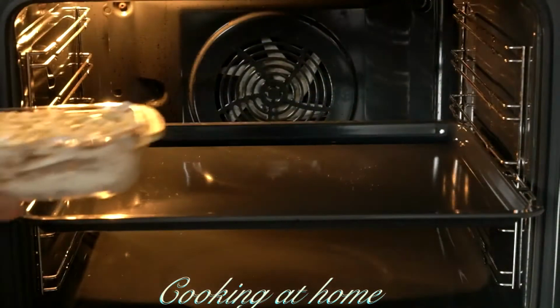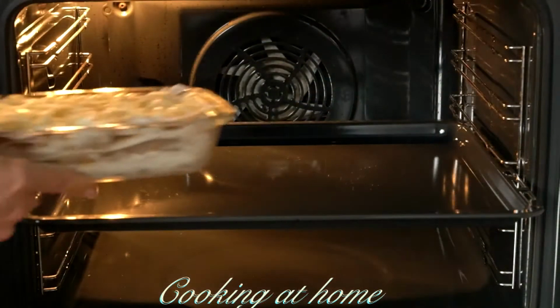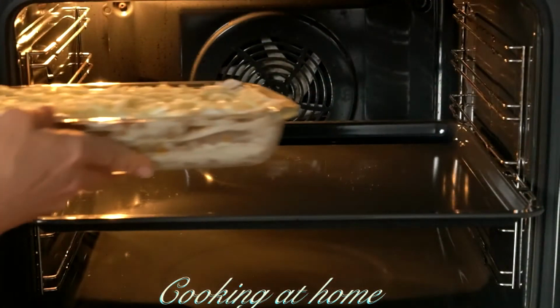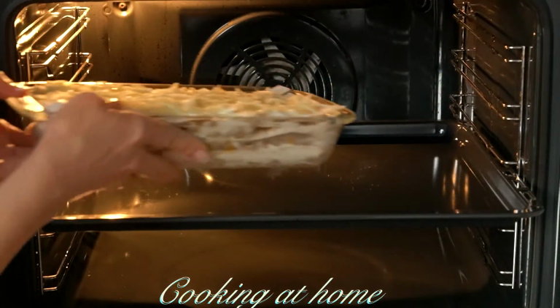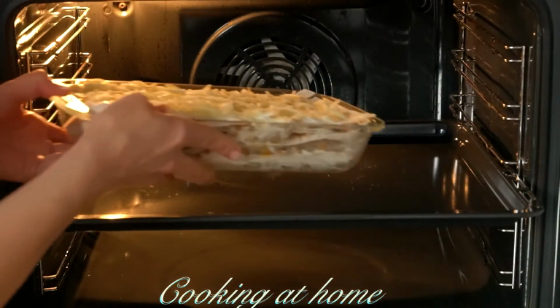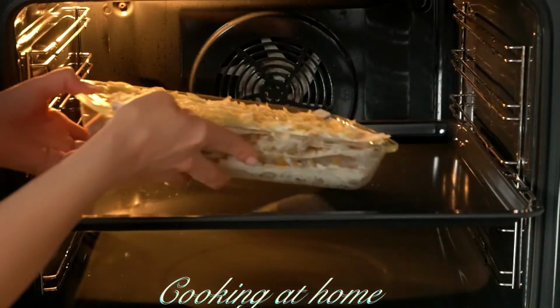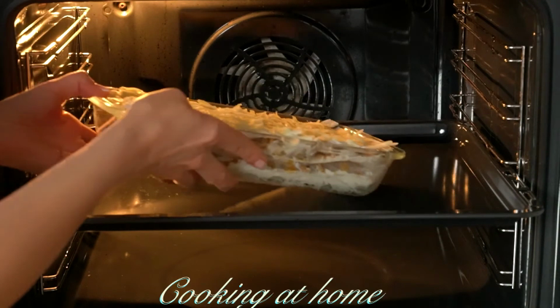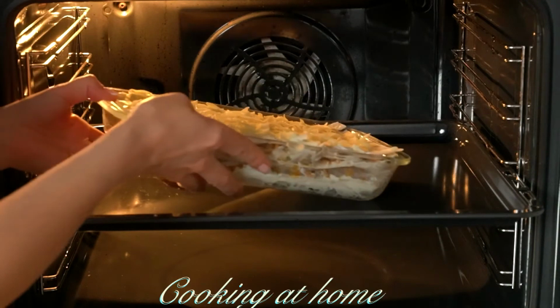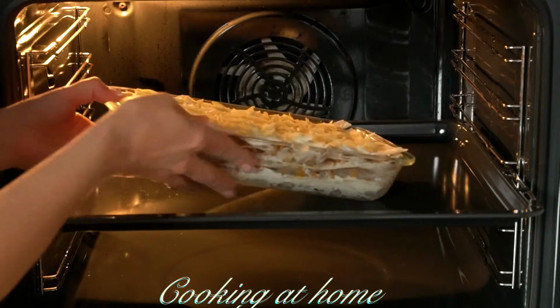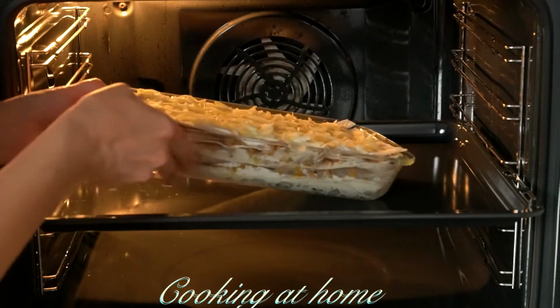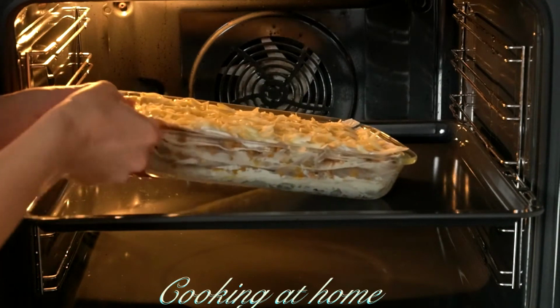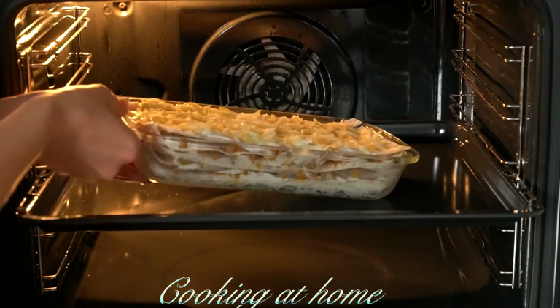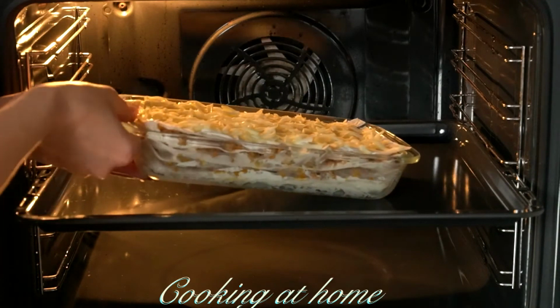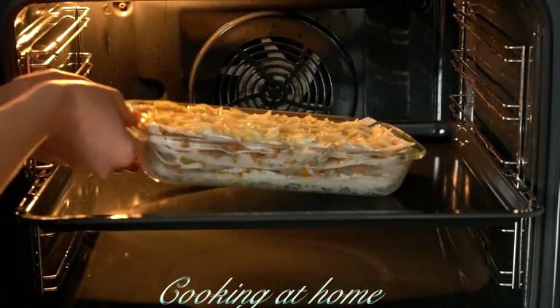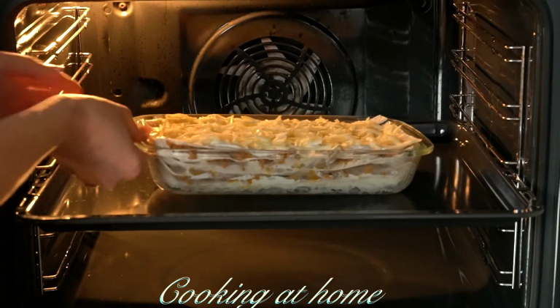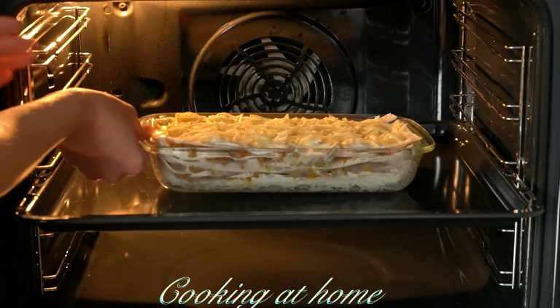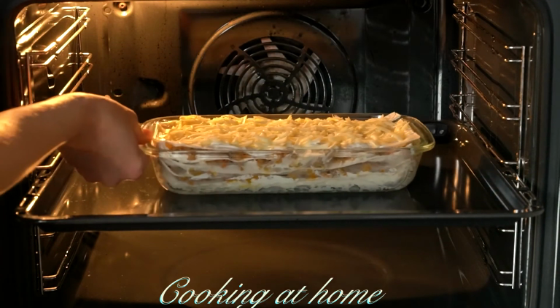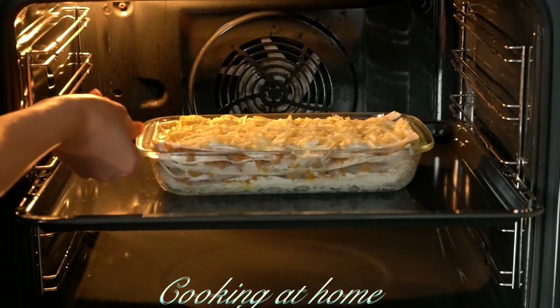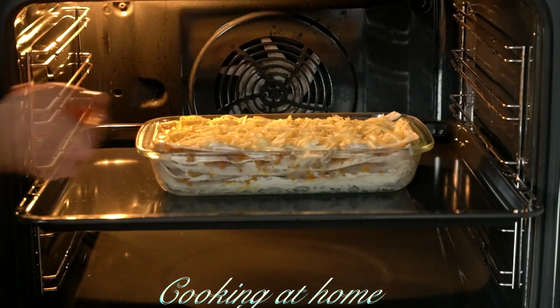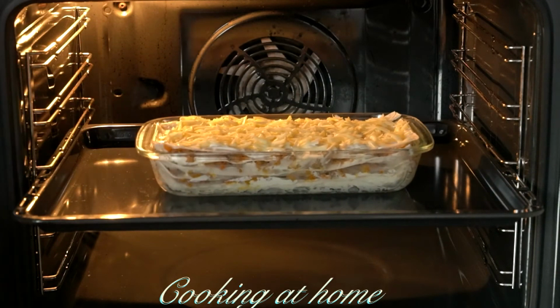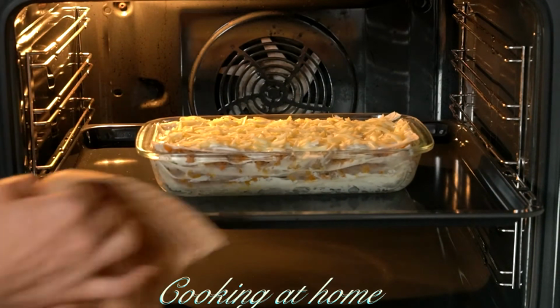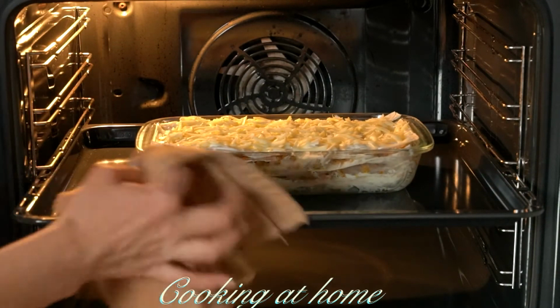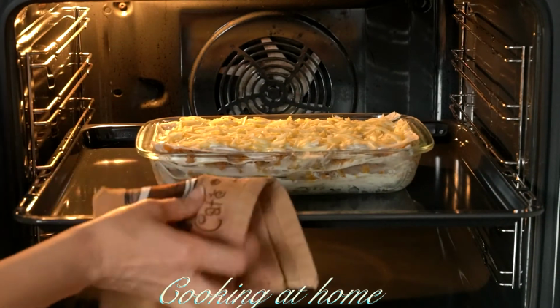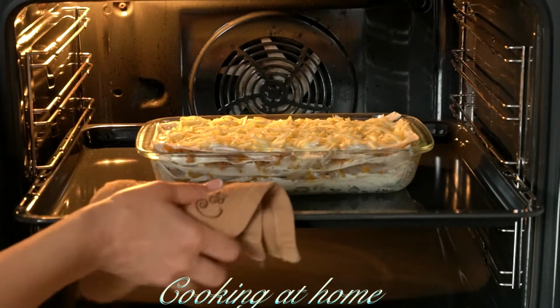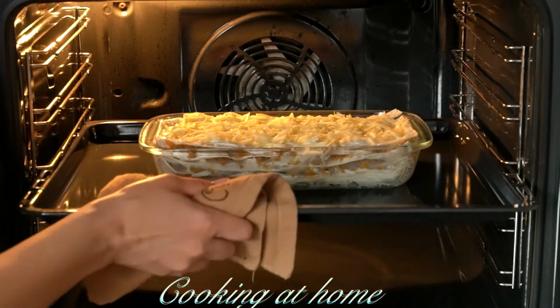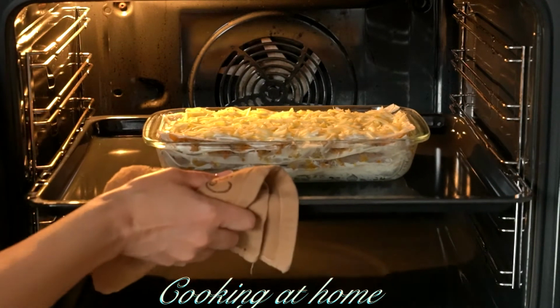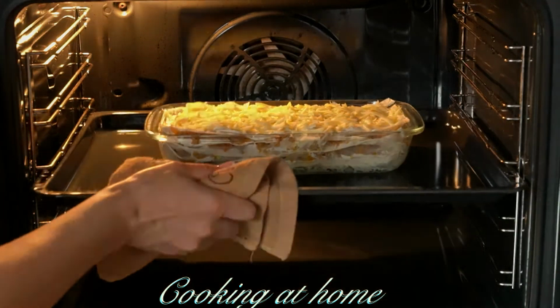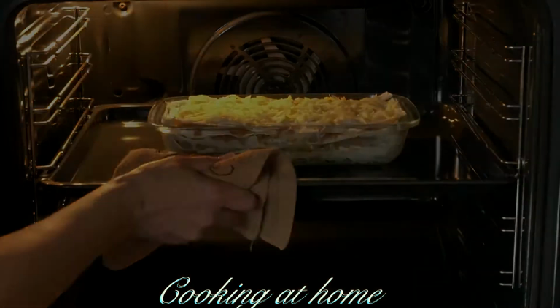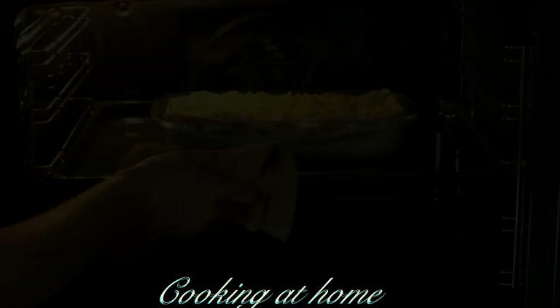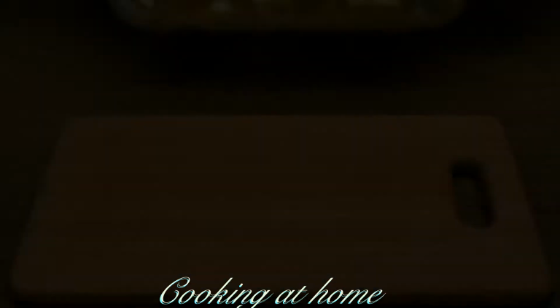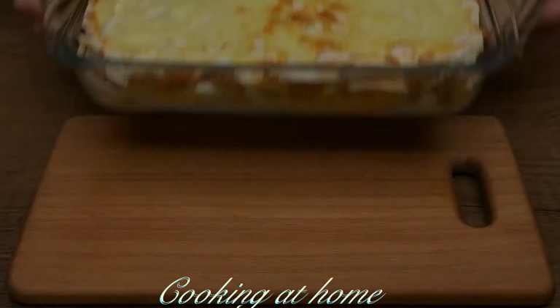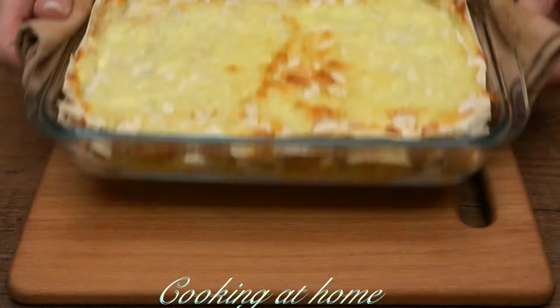Let's put it into the oven at 170 degrees Celsius for about 15 minutes.